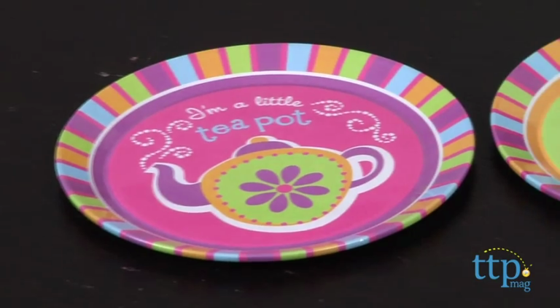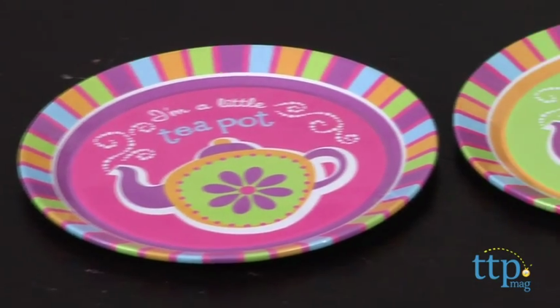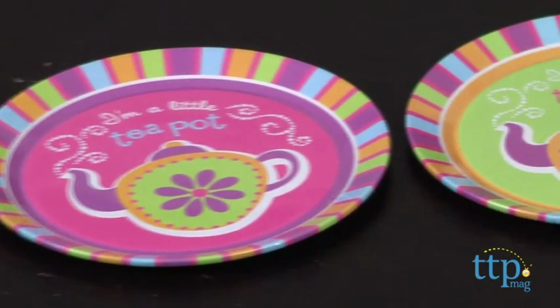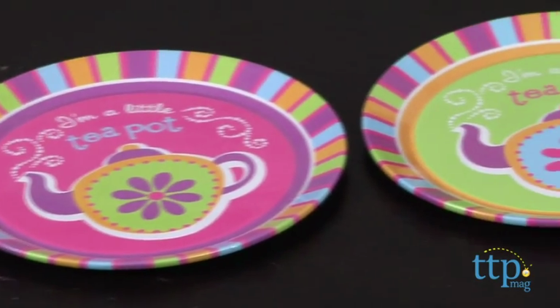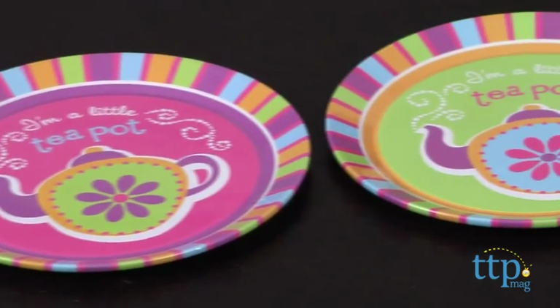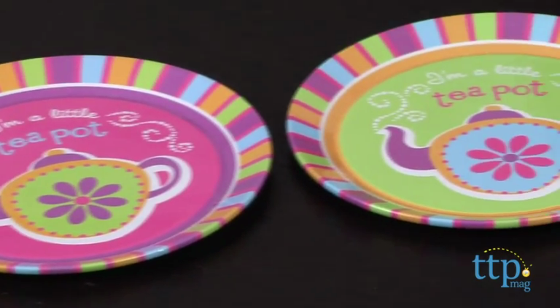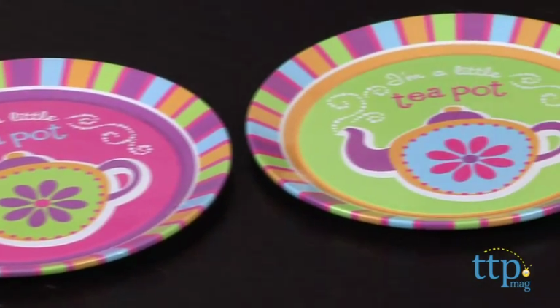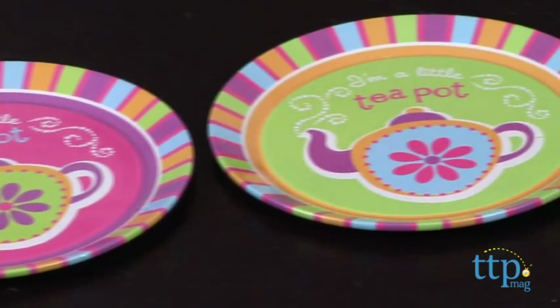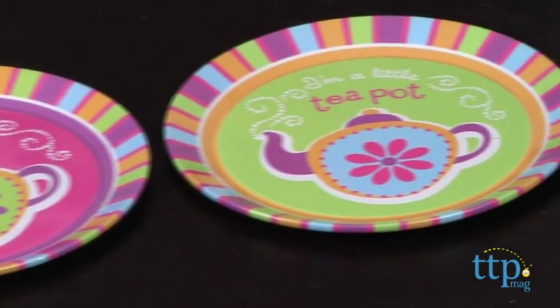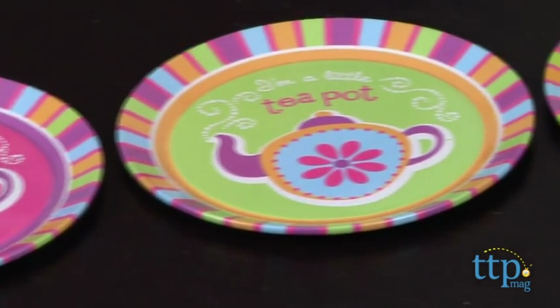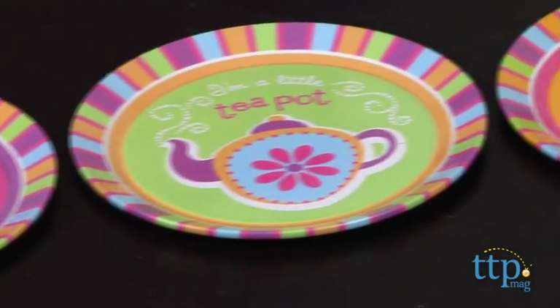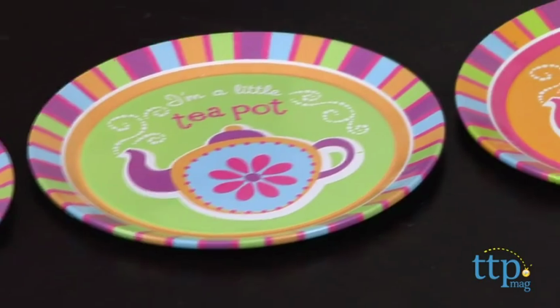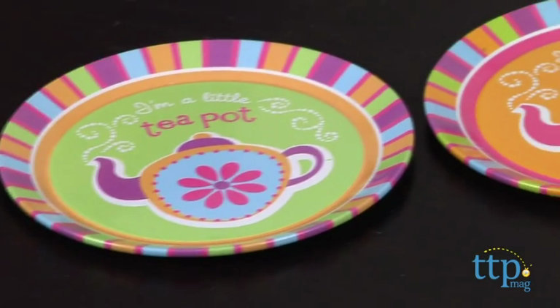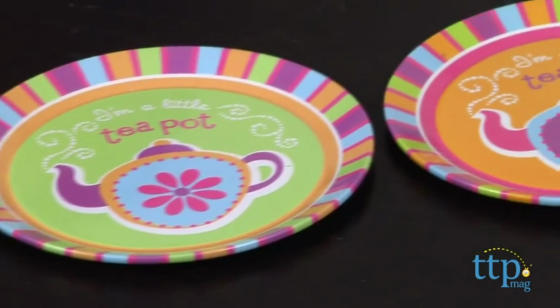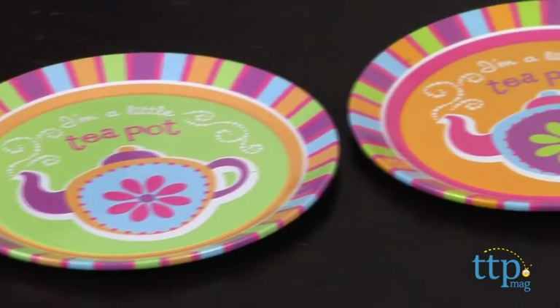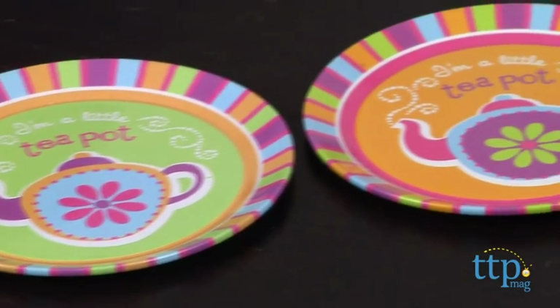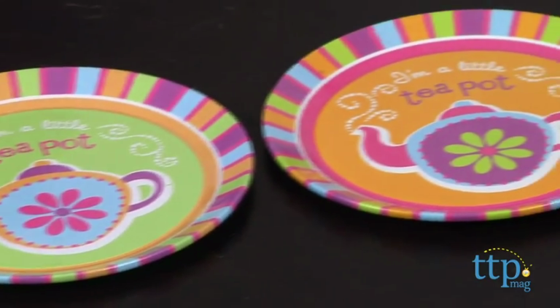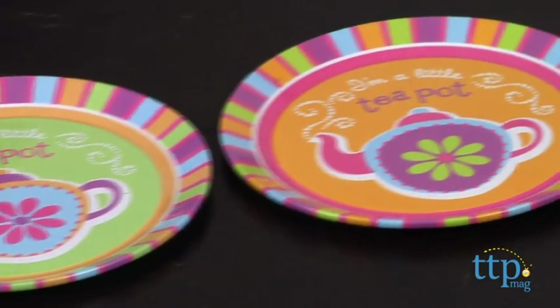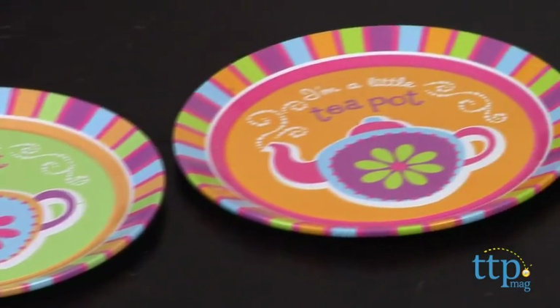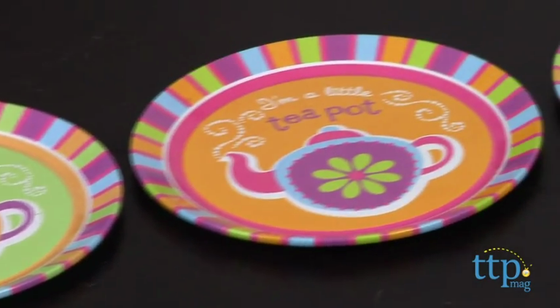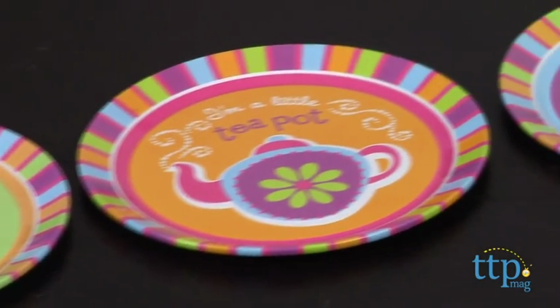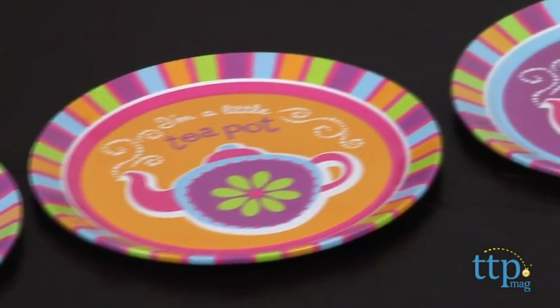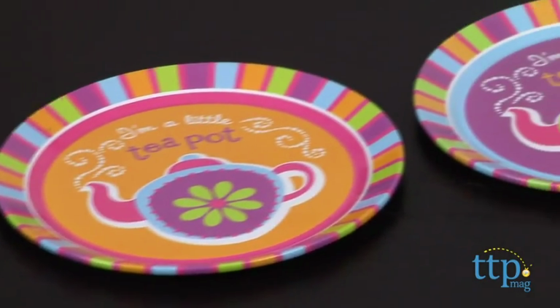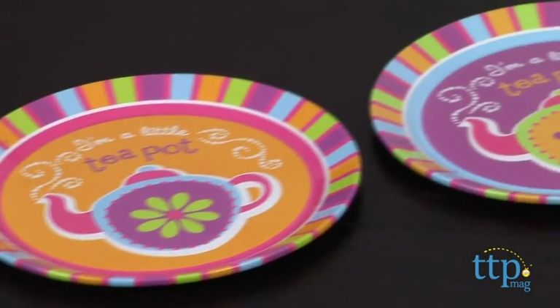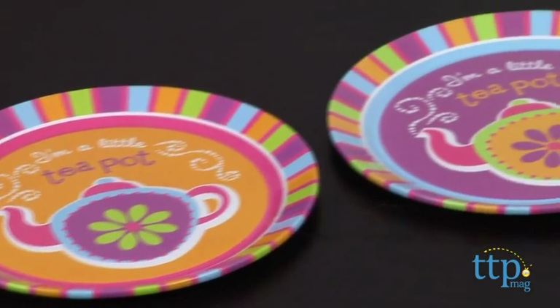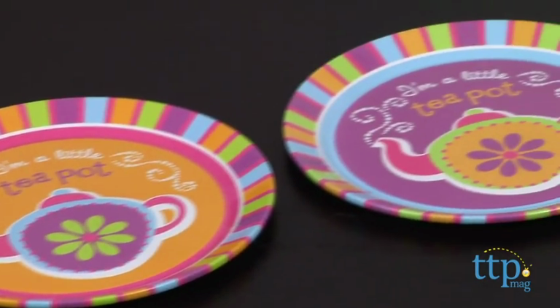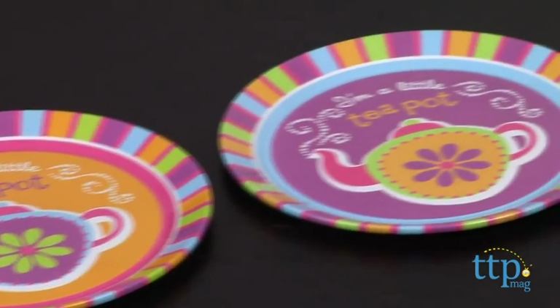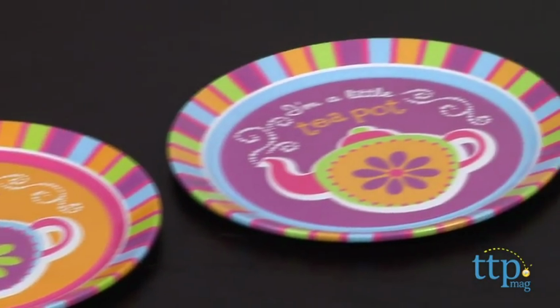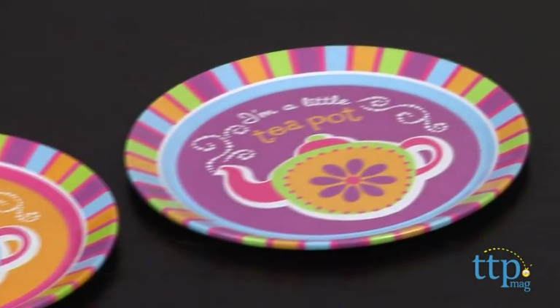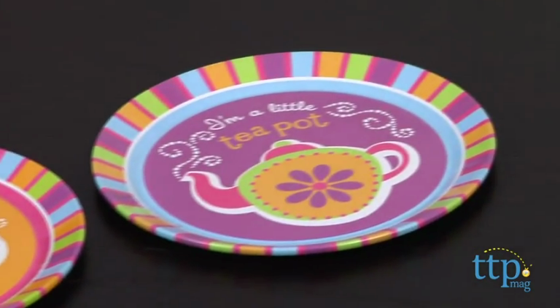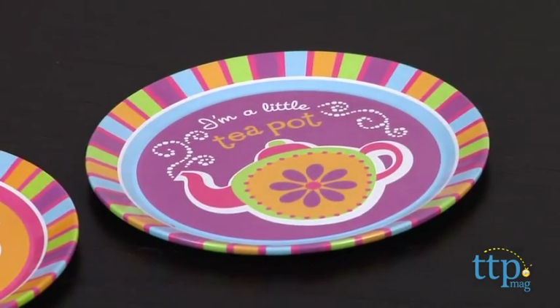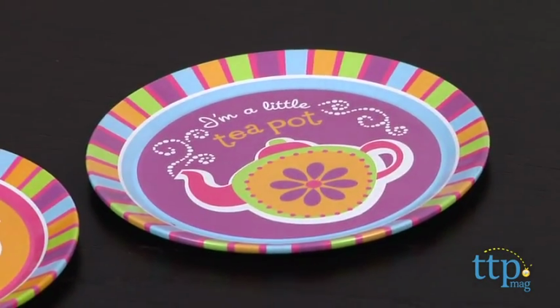You can use real food and drink in these cups, but just wash thoroughly before the first use, and I recommend hand washing after each use.